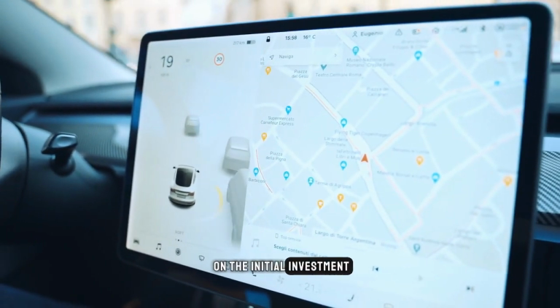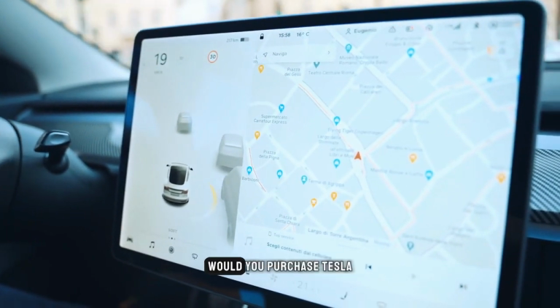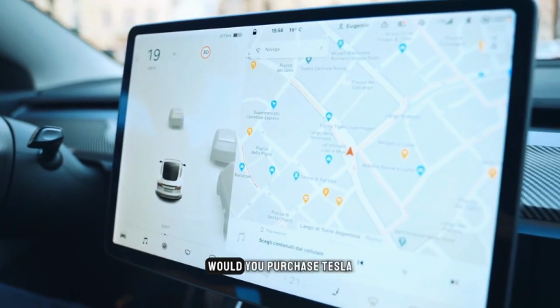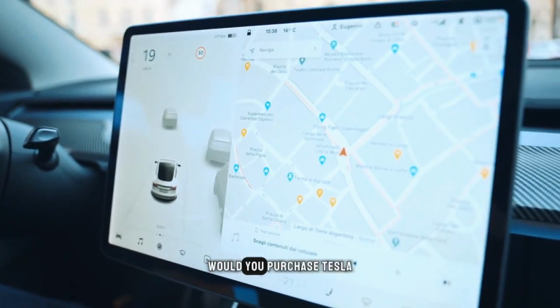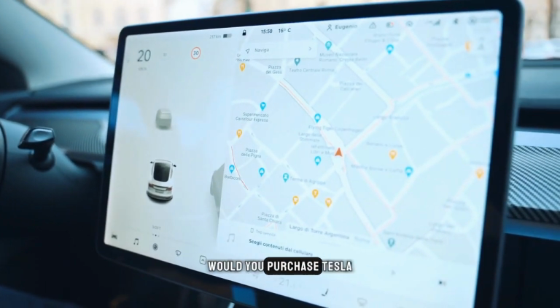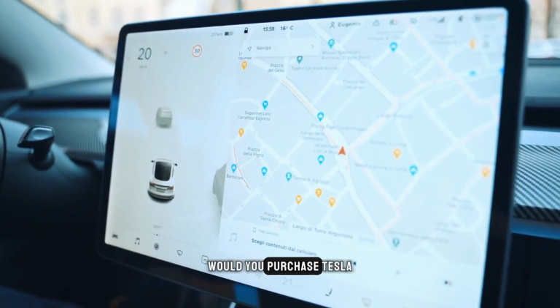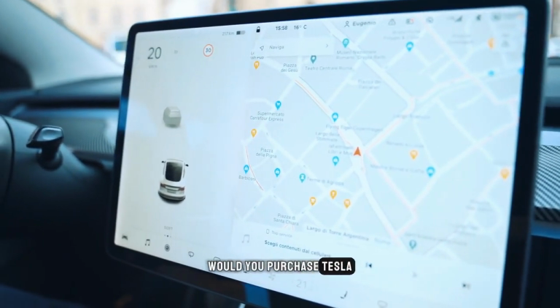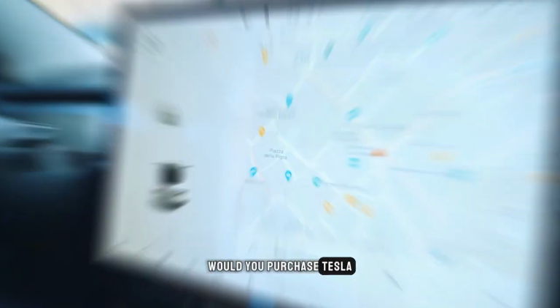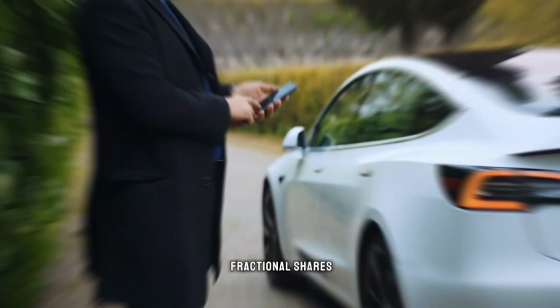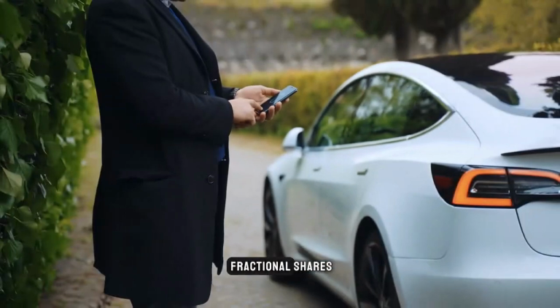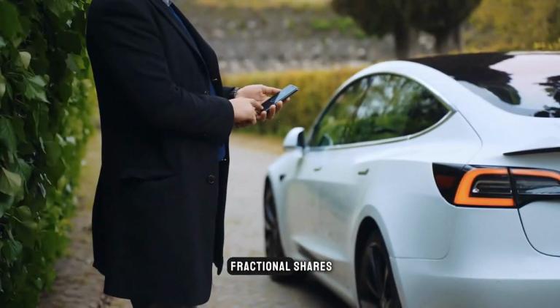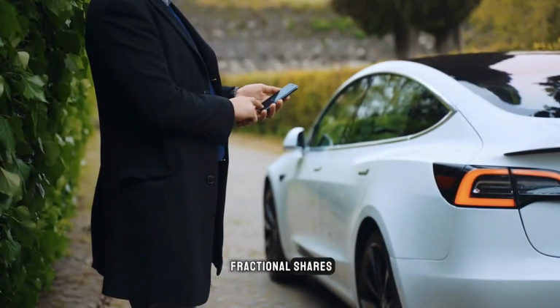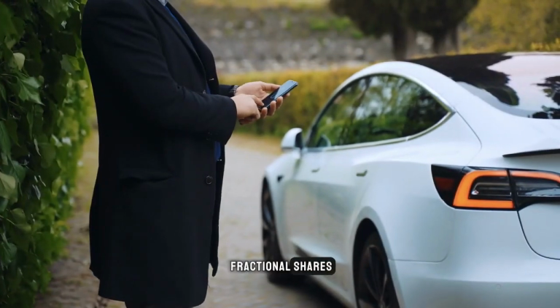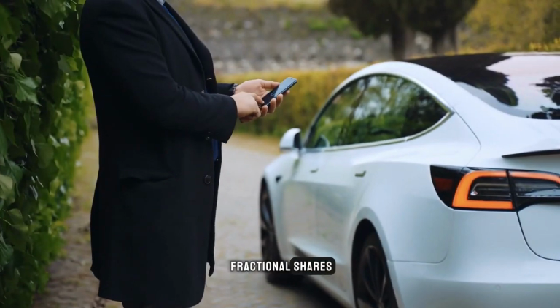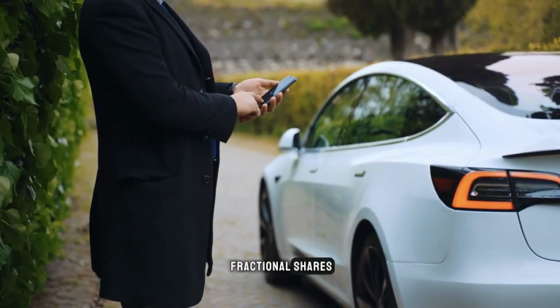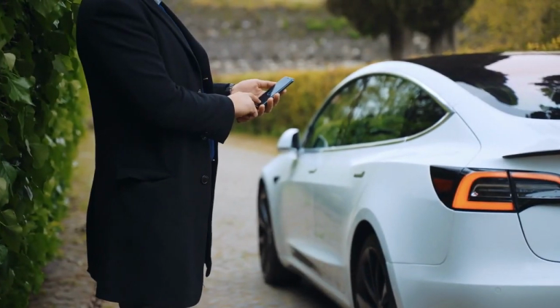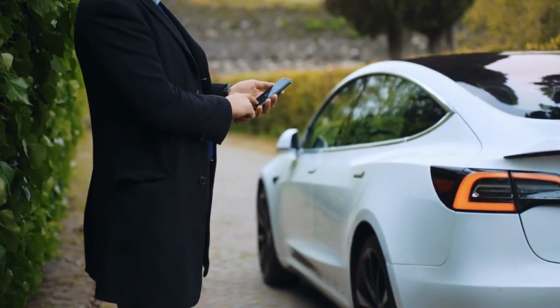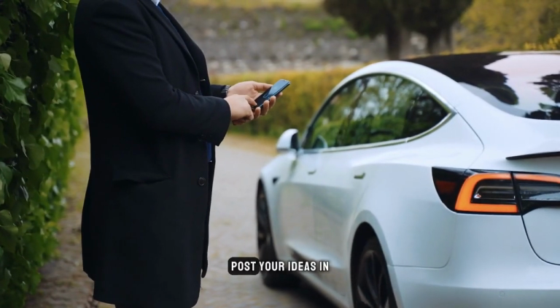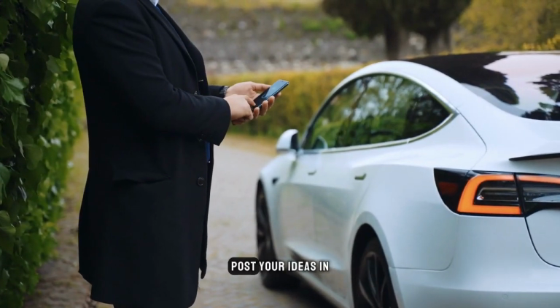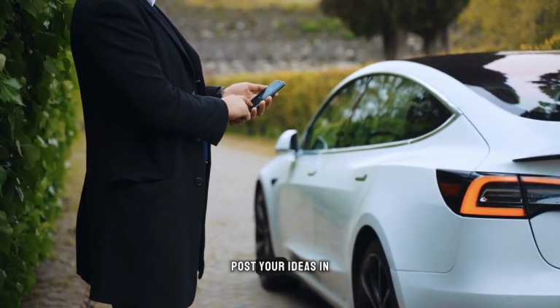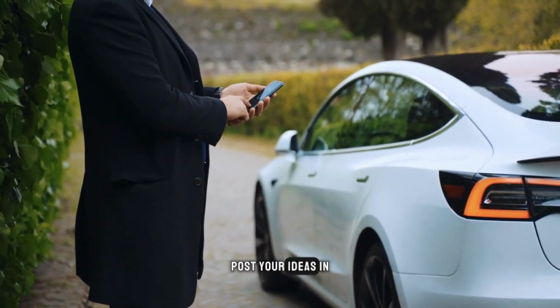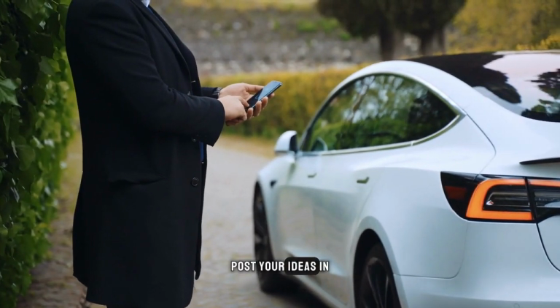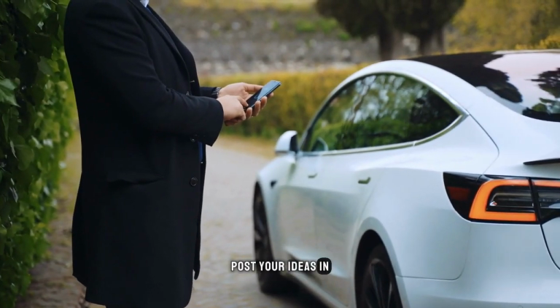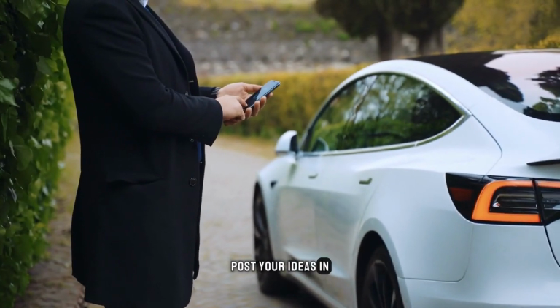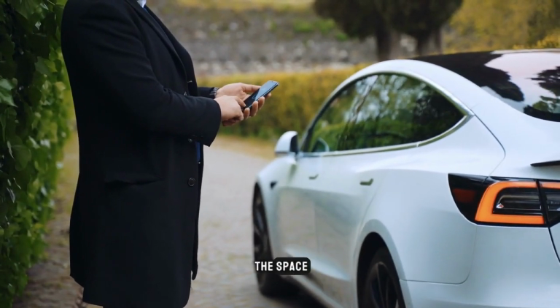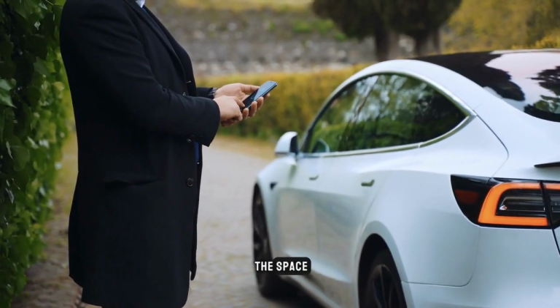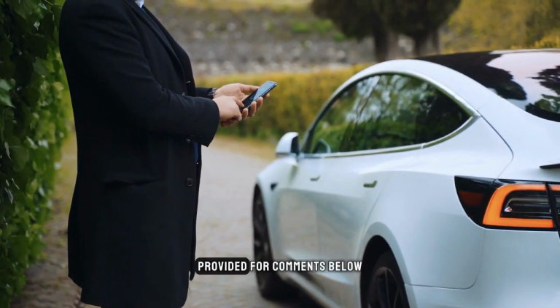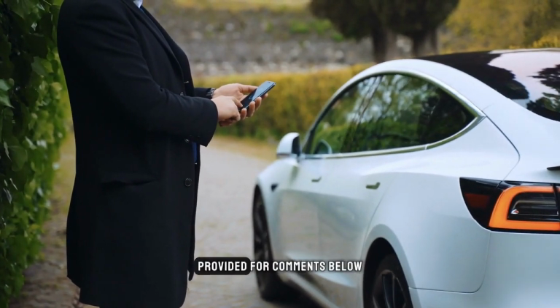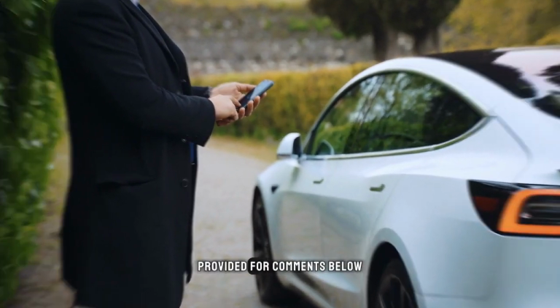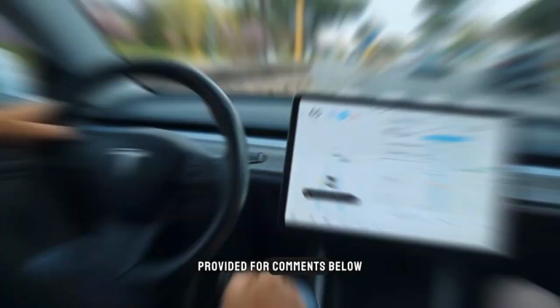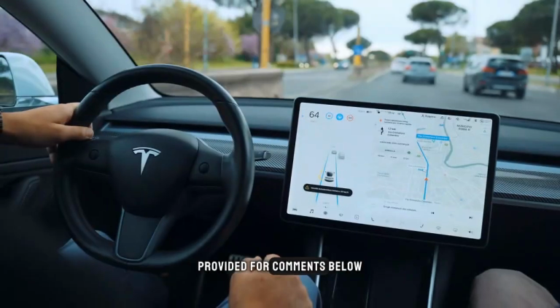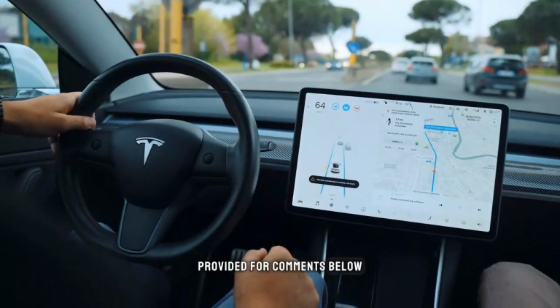Would you purchase Tesla fractional shares? Post your ideas in the comments below.